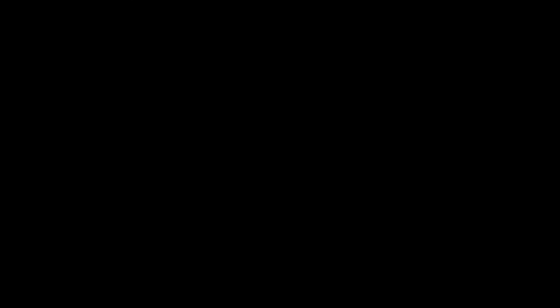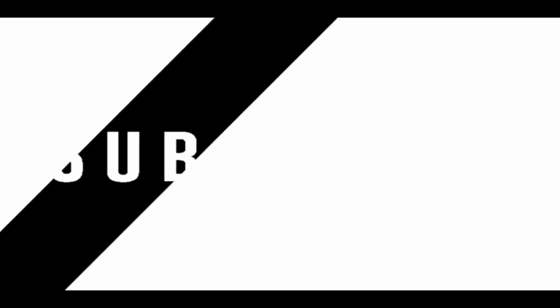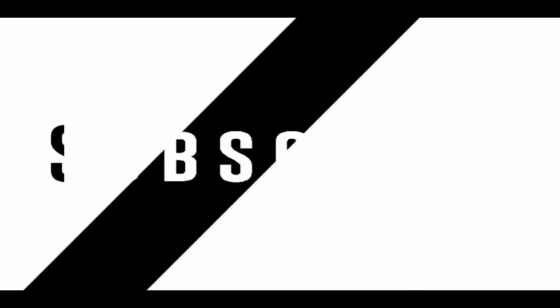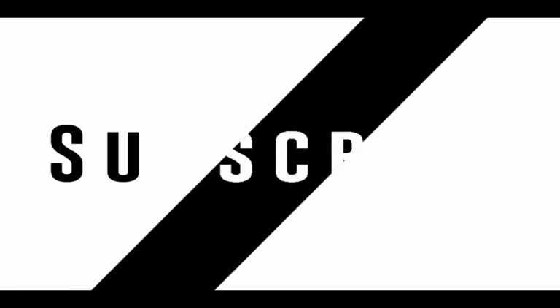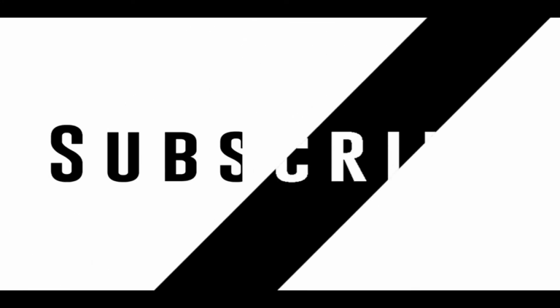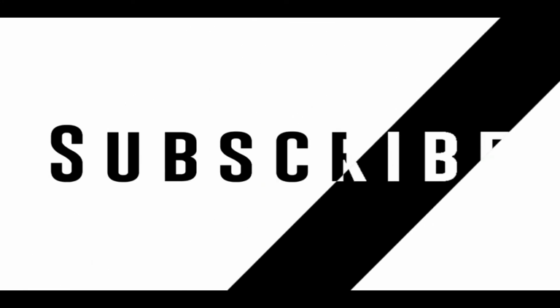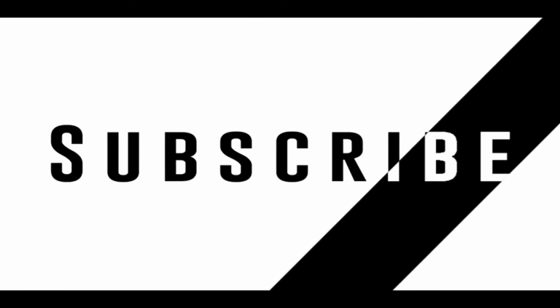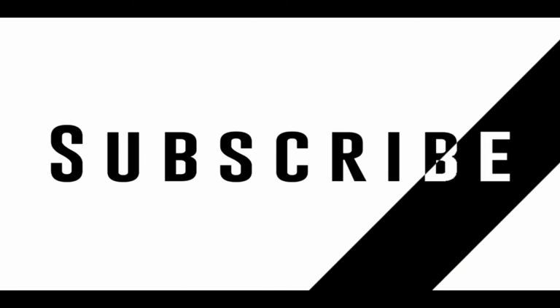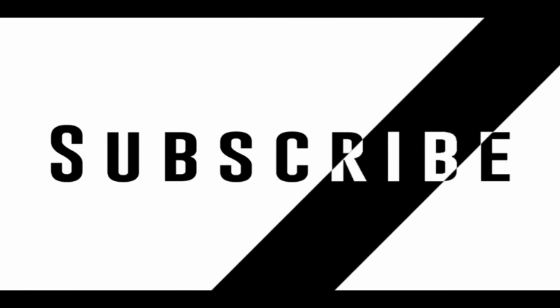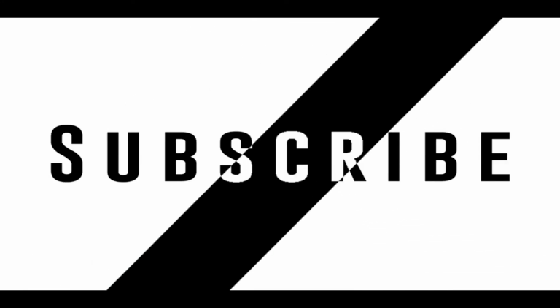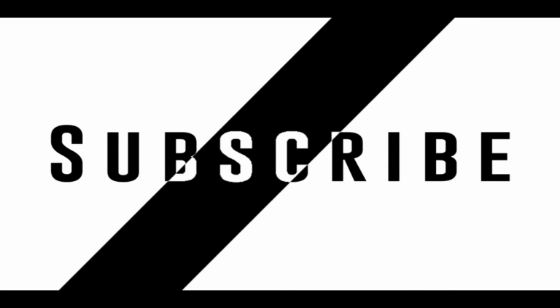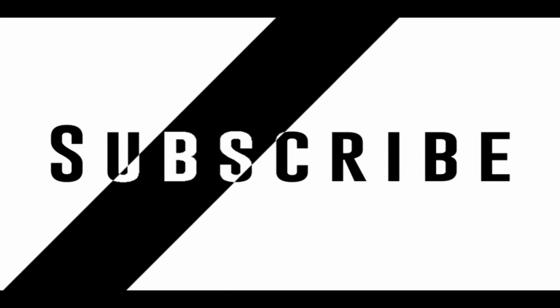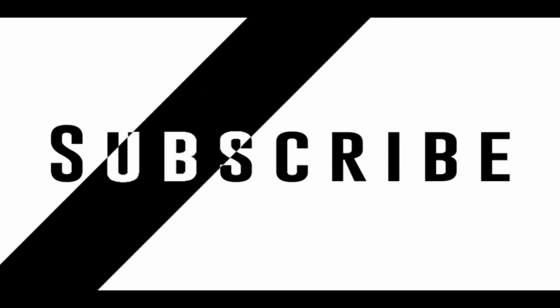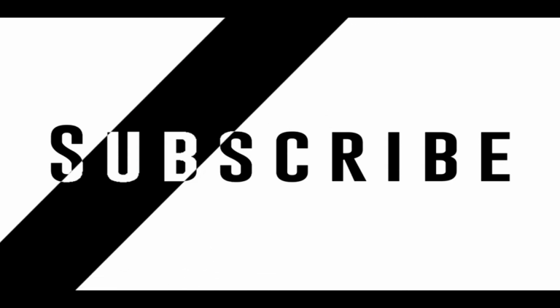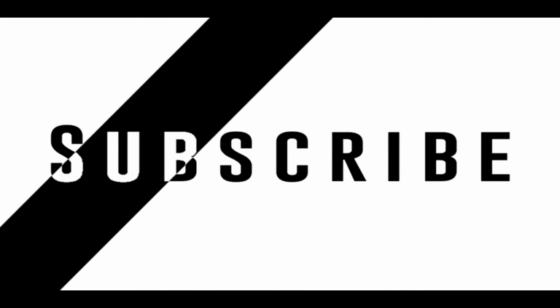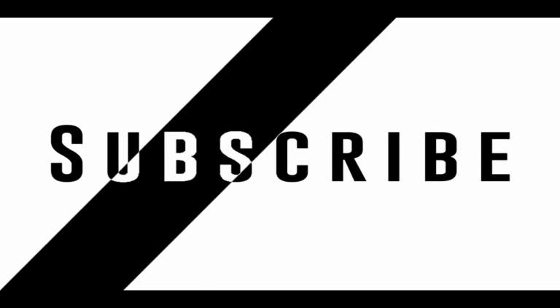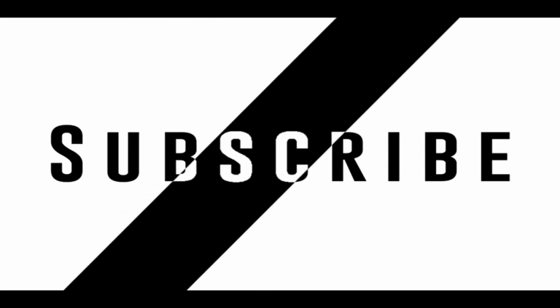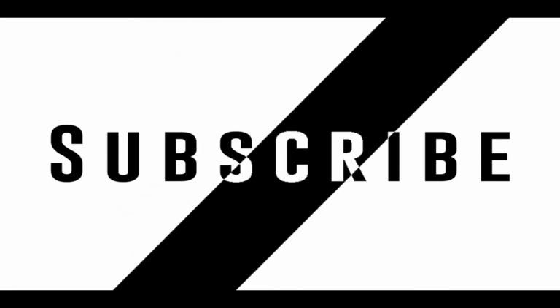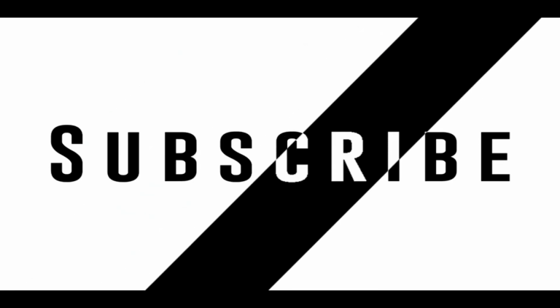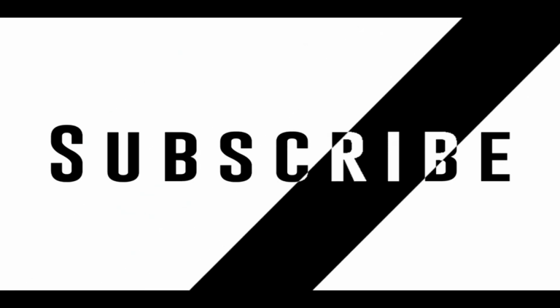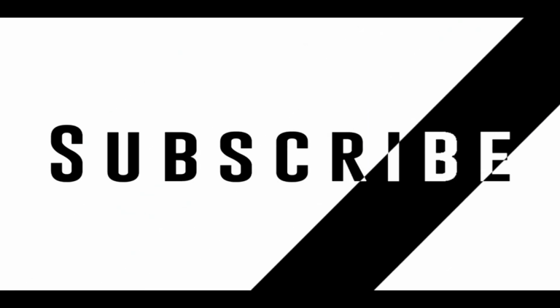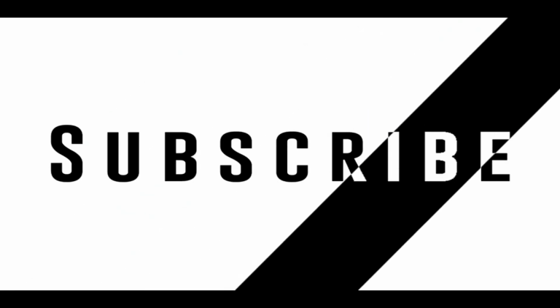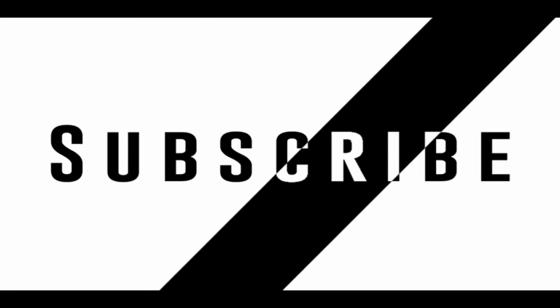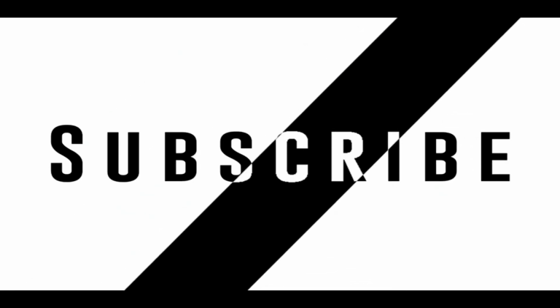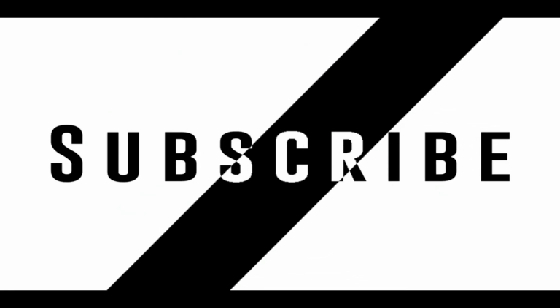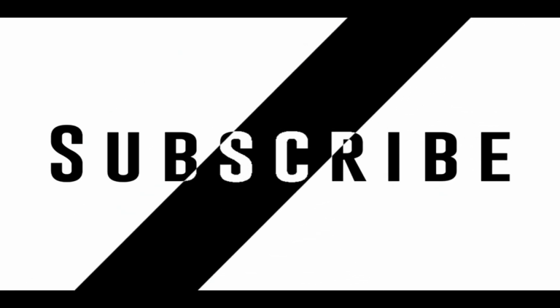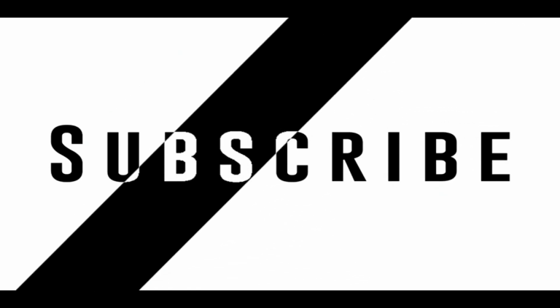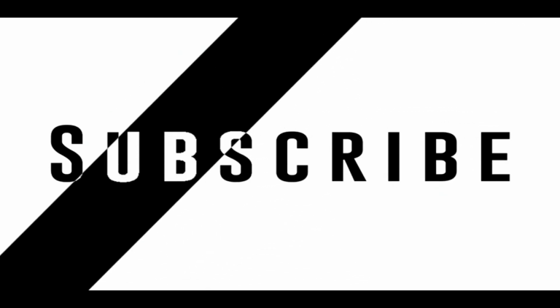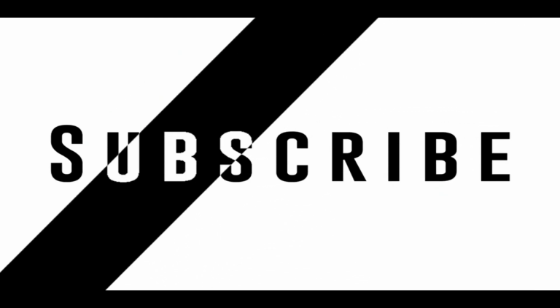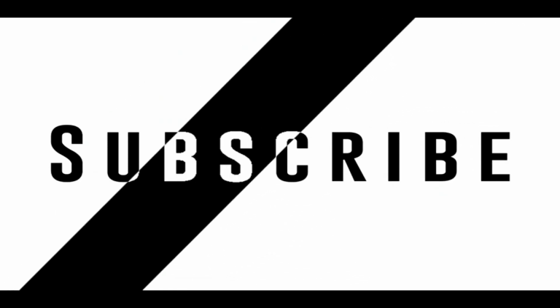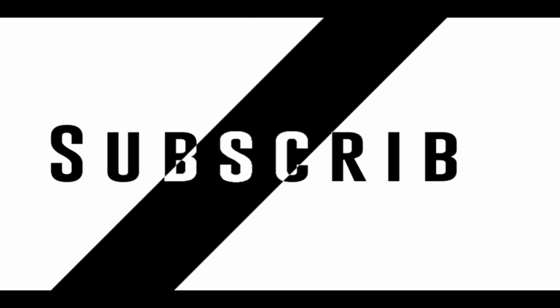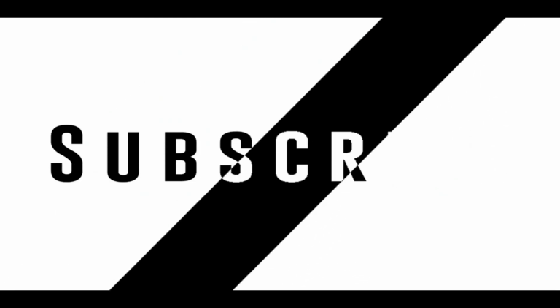But before shooting off to the list, we would like you to subscribe to our channel if you like being high on wearable tech.